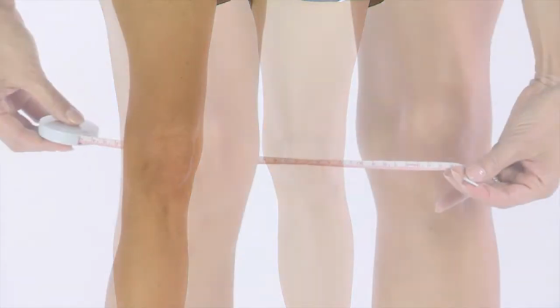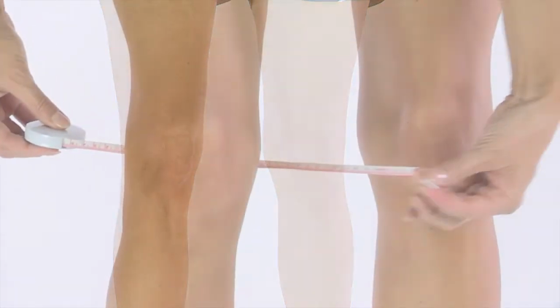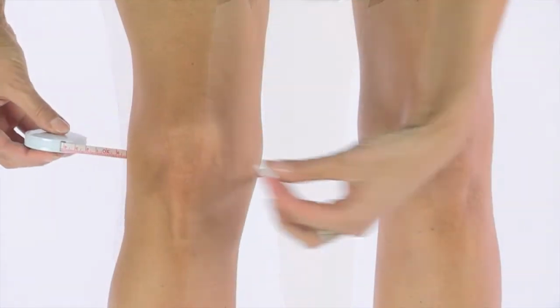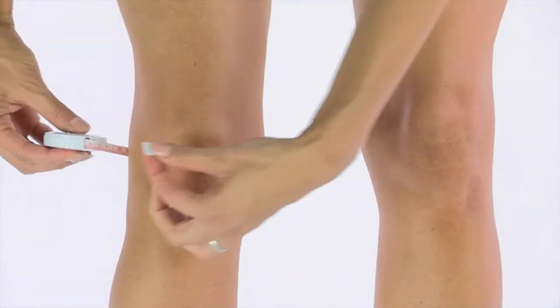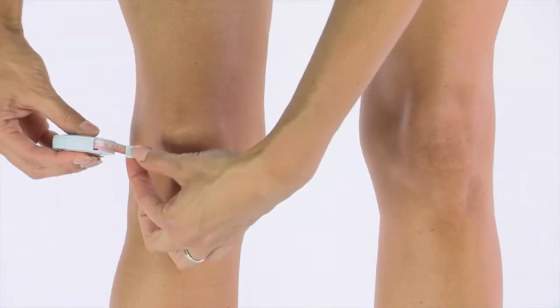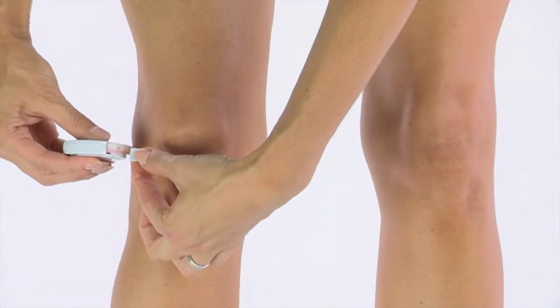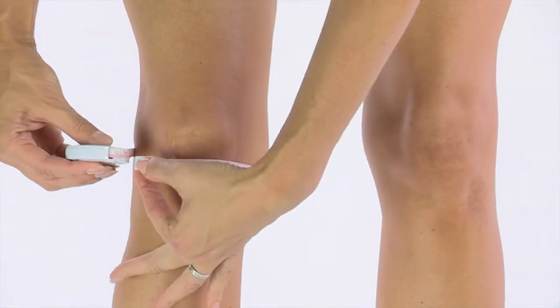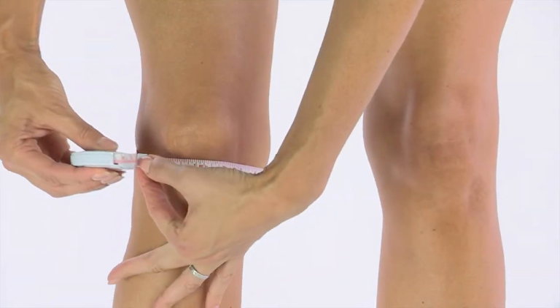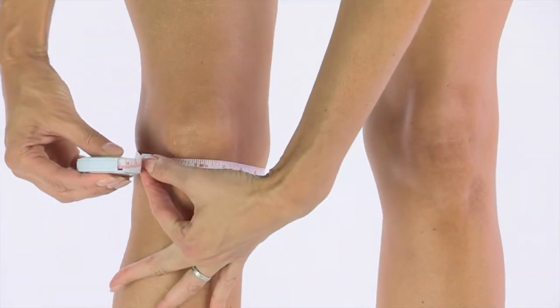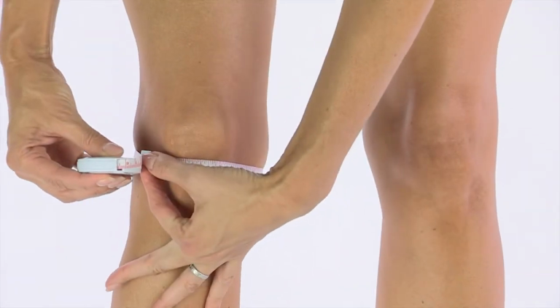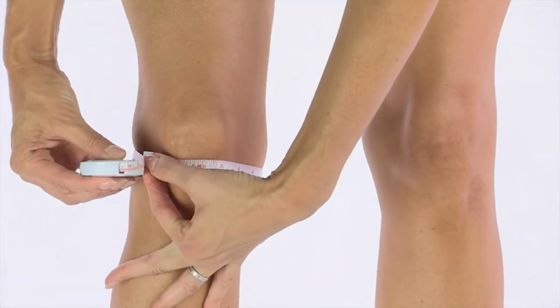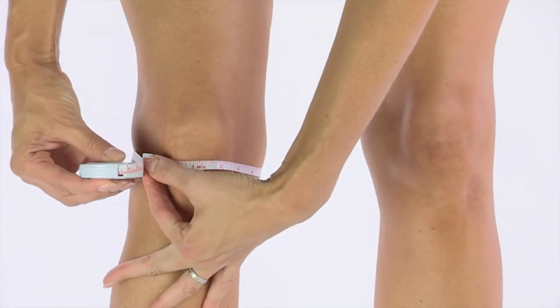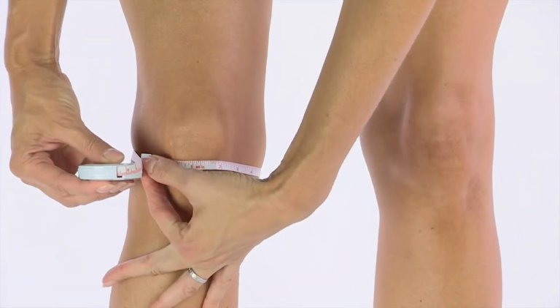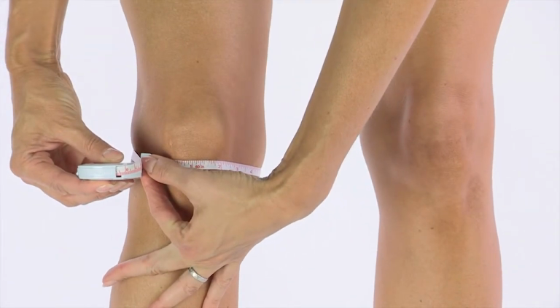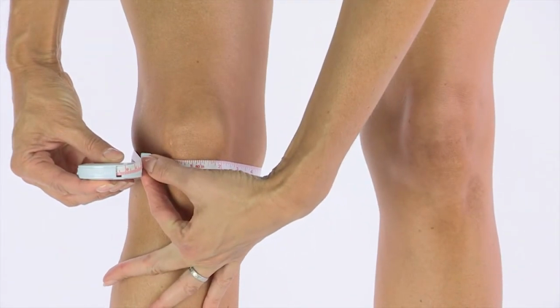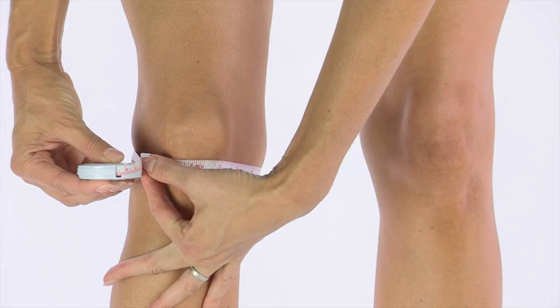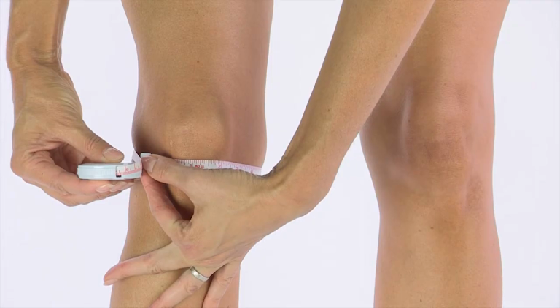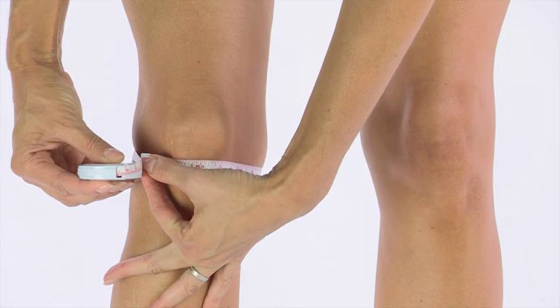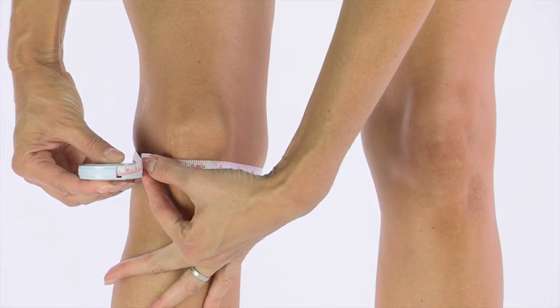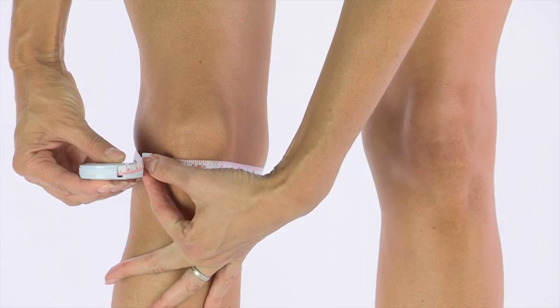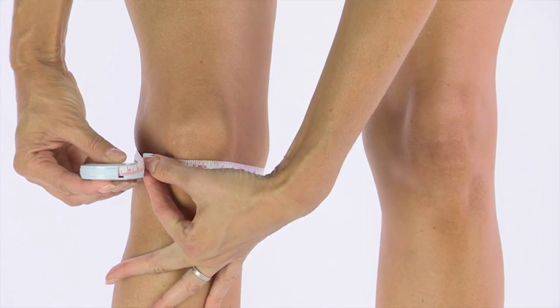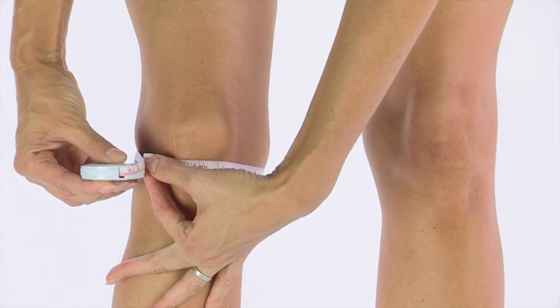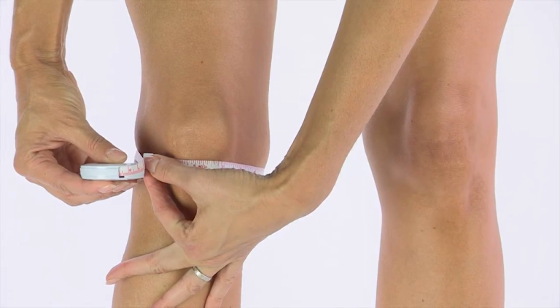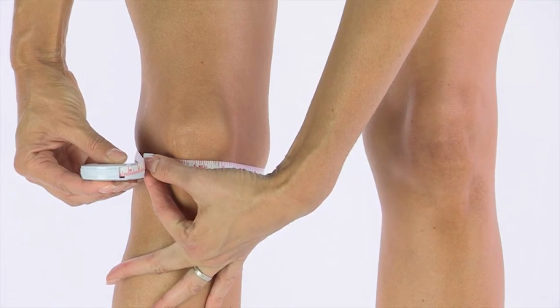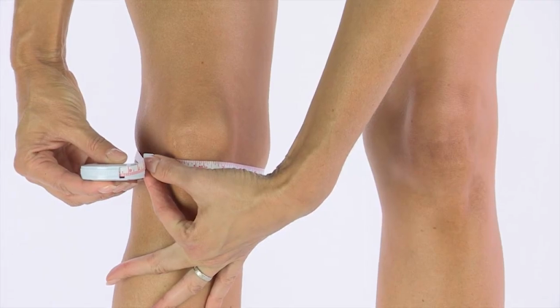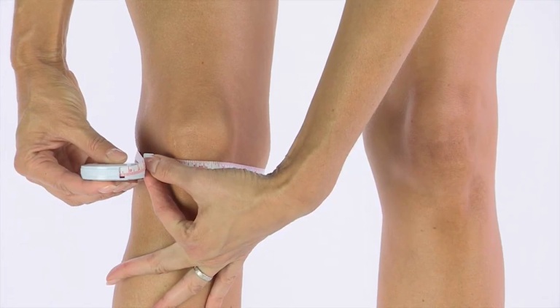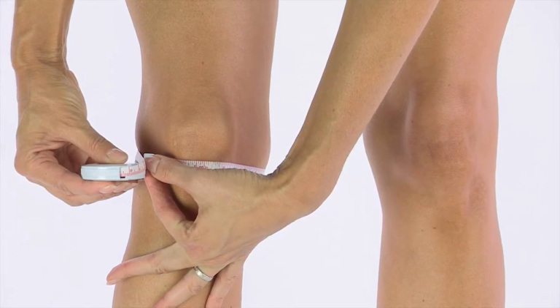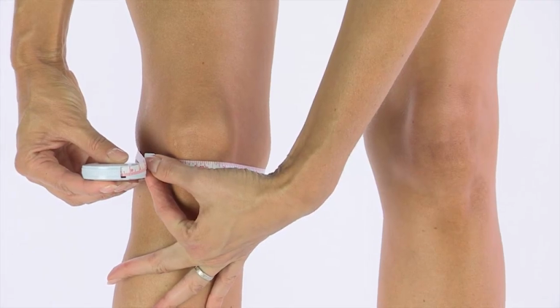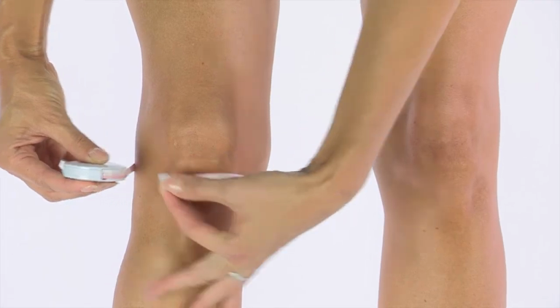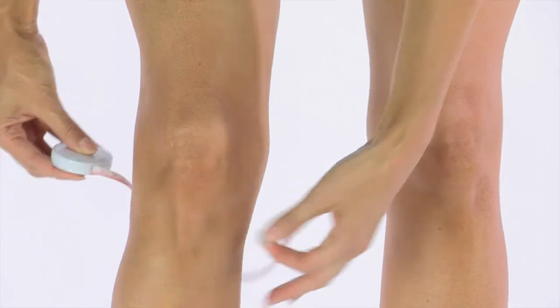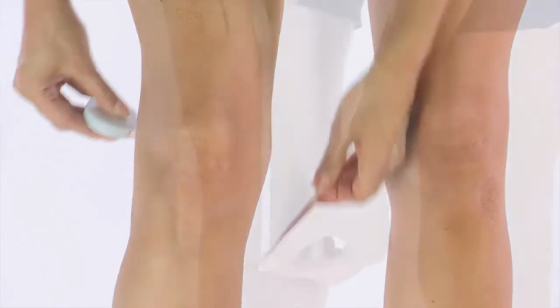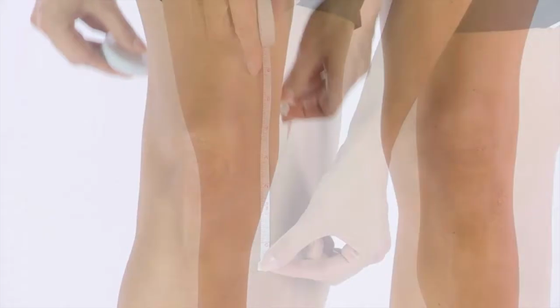First, measure the circumference of your leg at the midpoint of your kneecap.